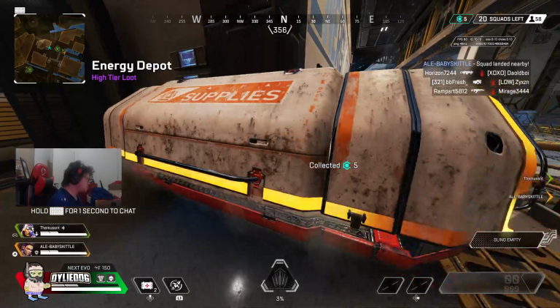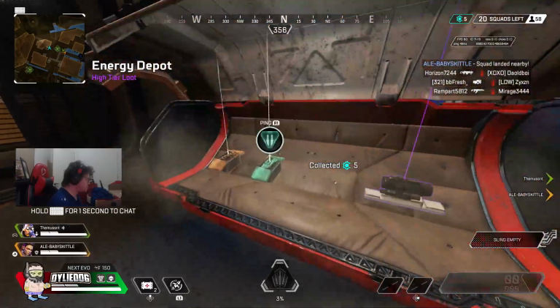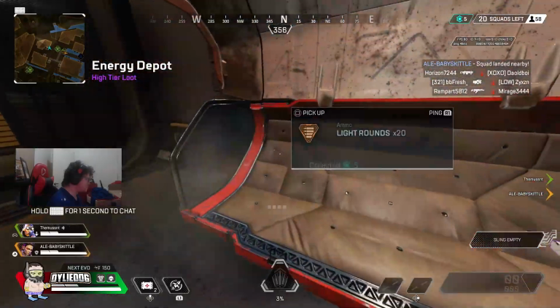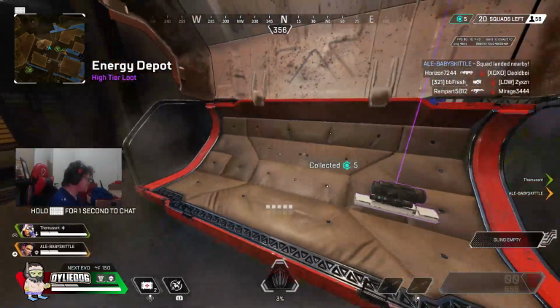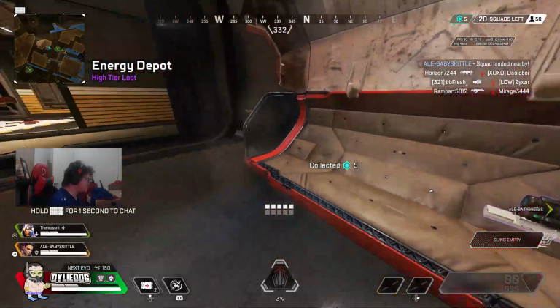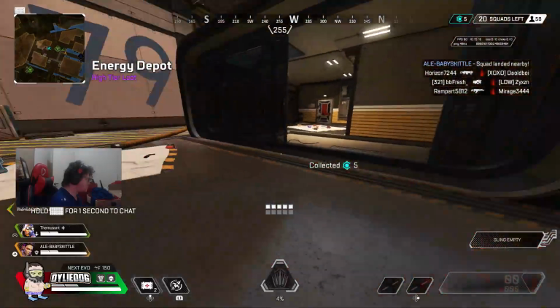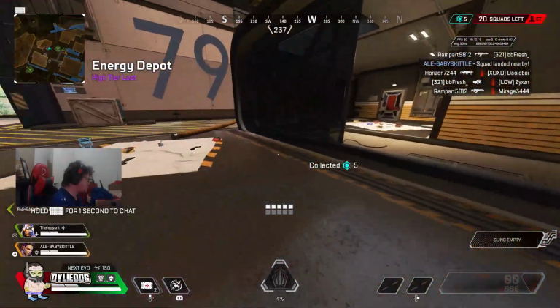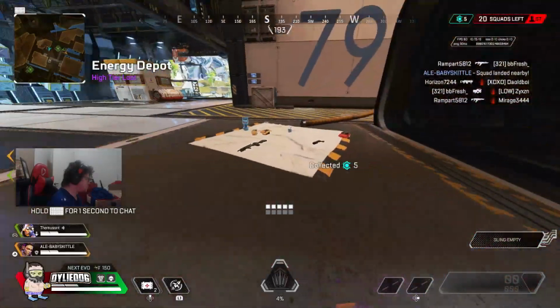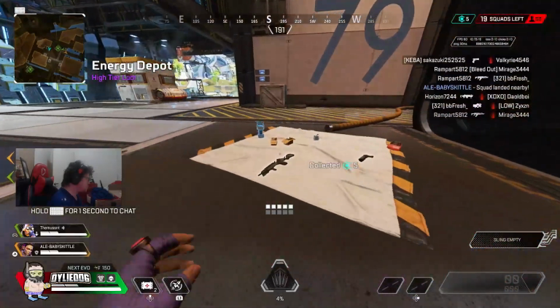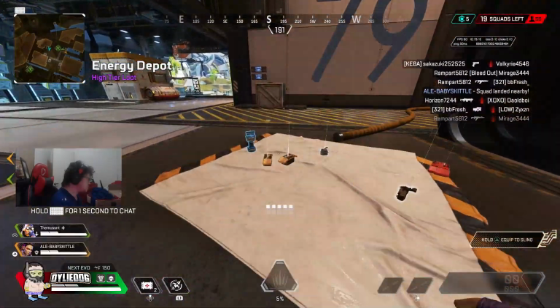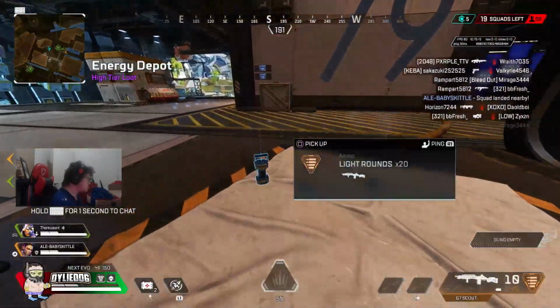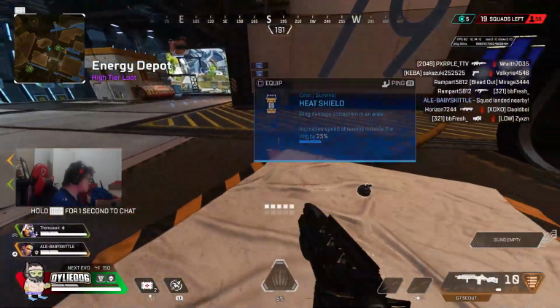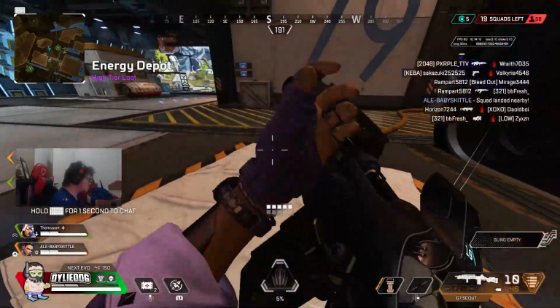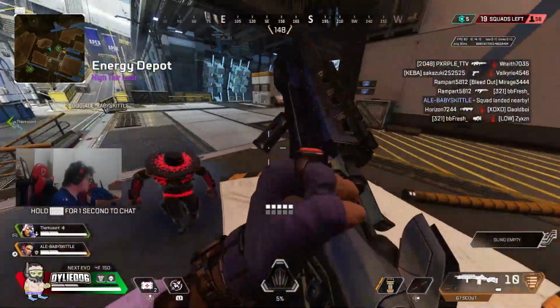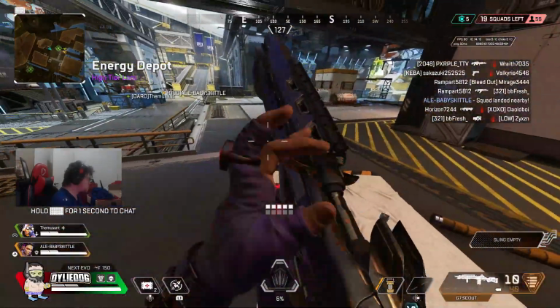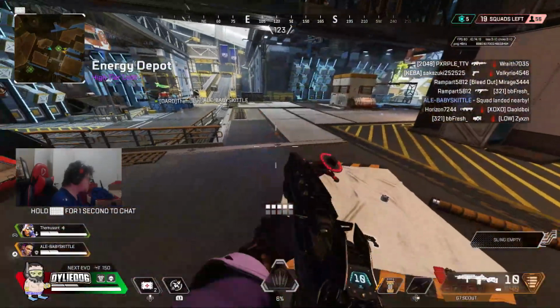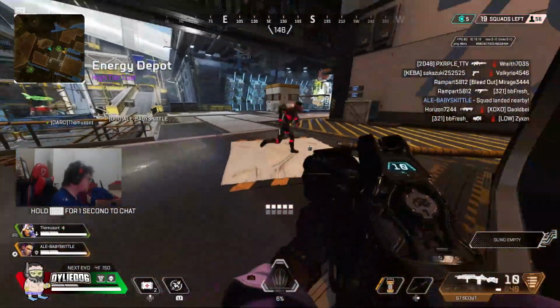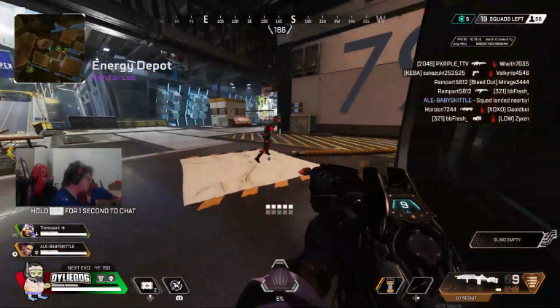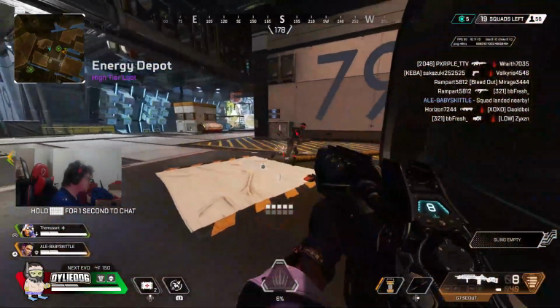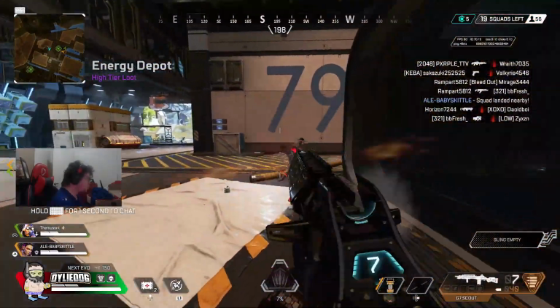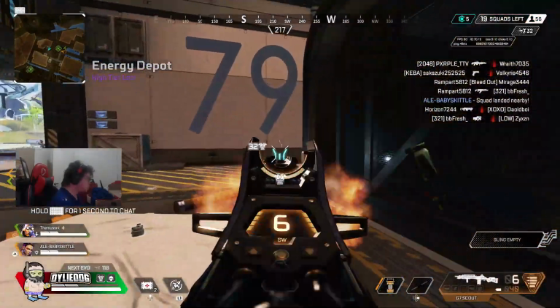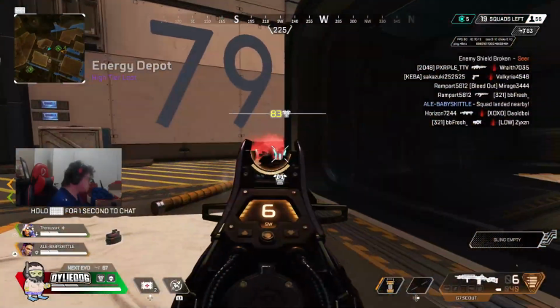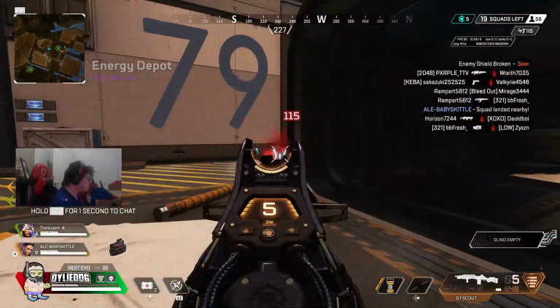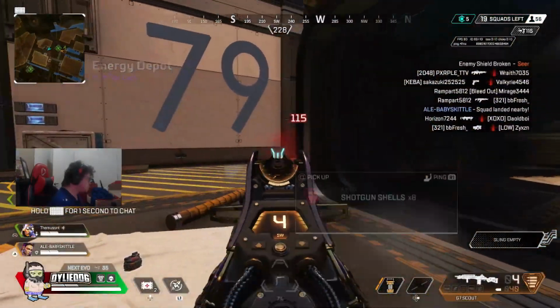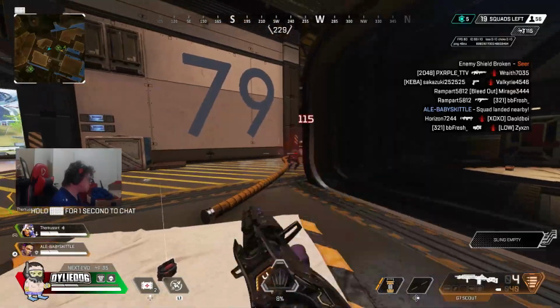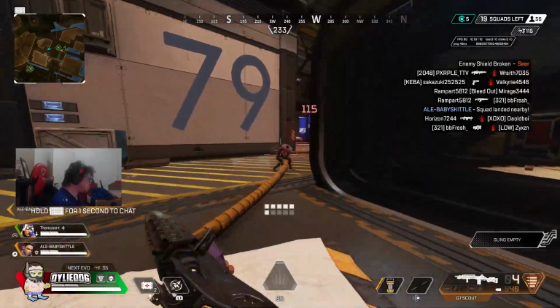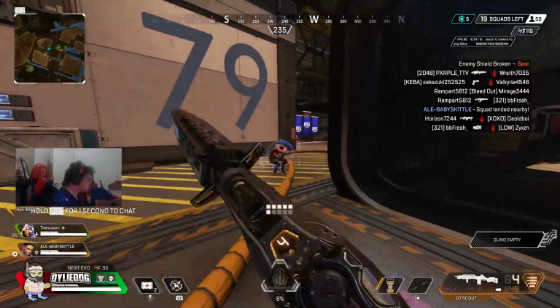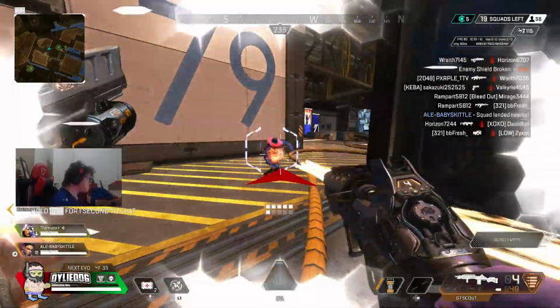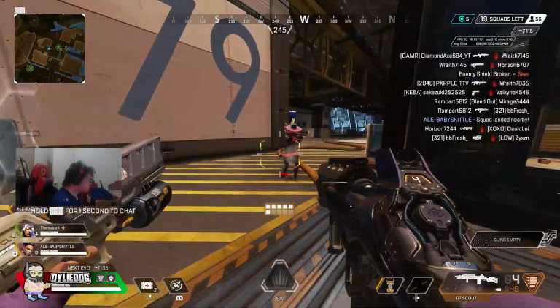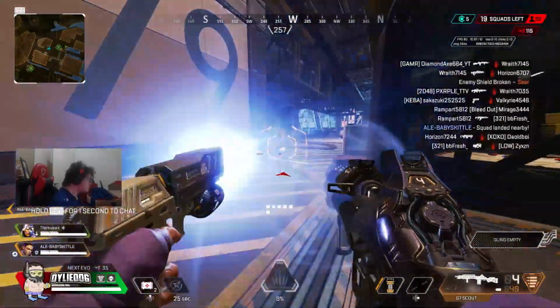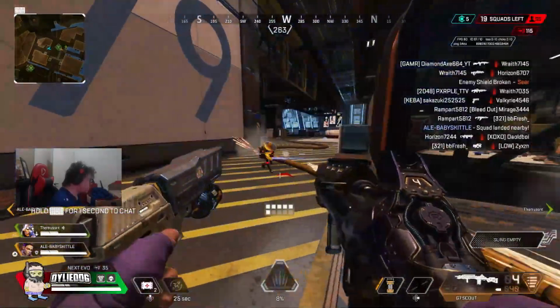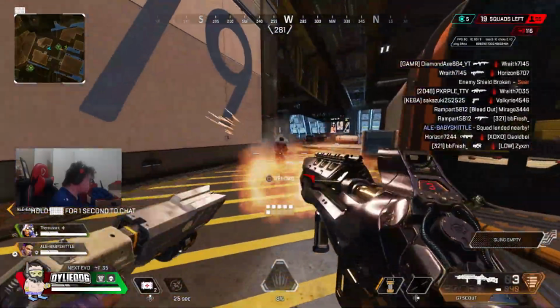G'day guys, CityDoc here. Now in today's video, I'm going to be taking a look at a brand new streetwear store sale coming to Apex Legends very soon.